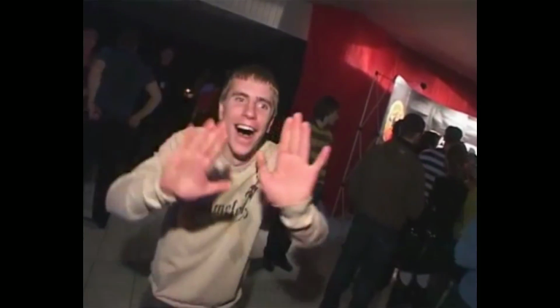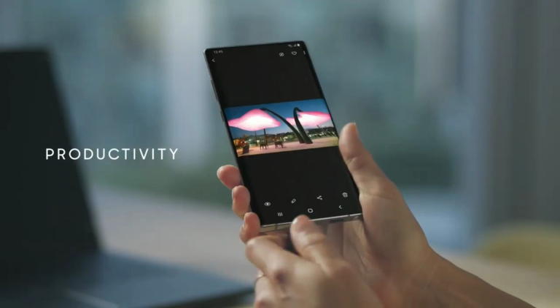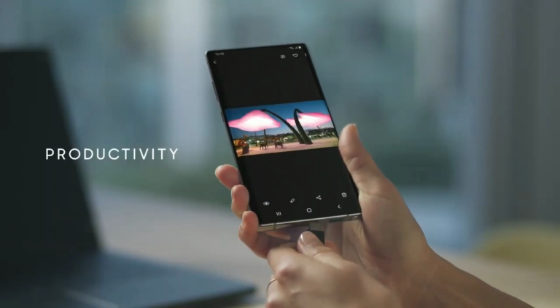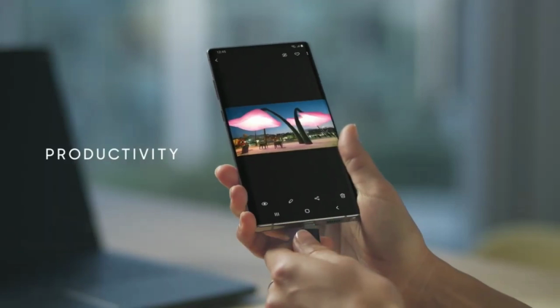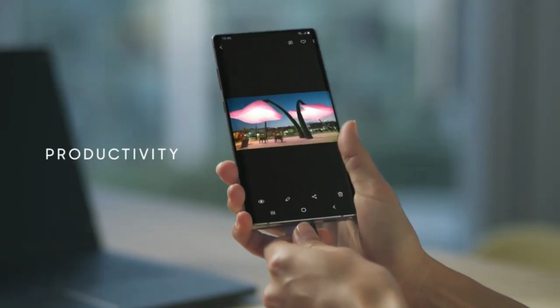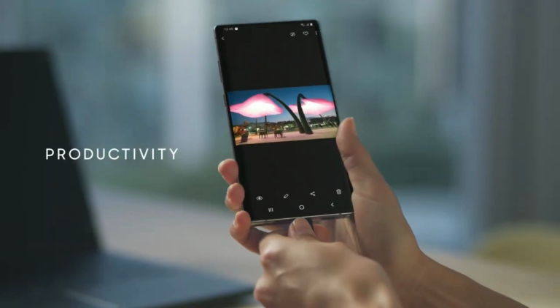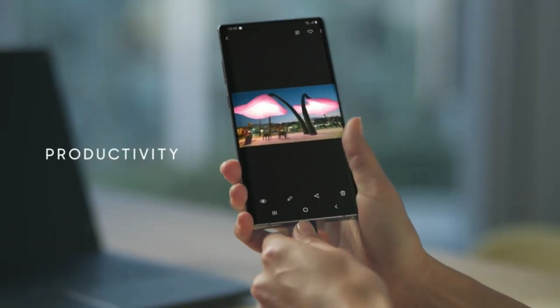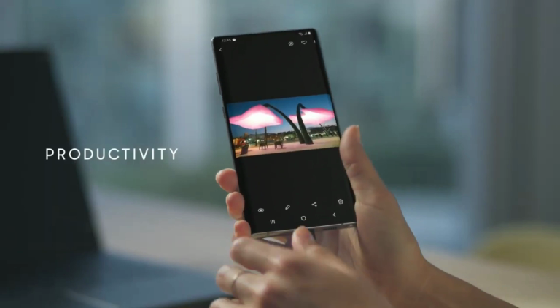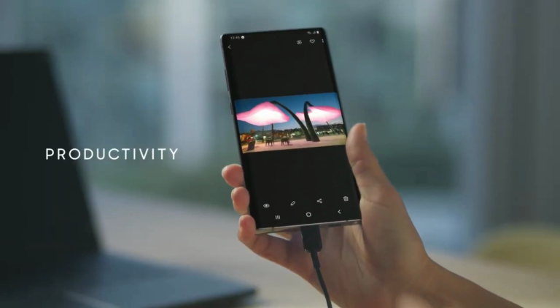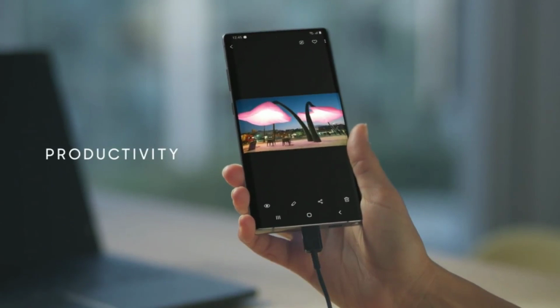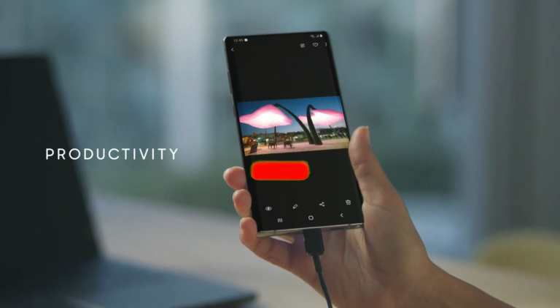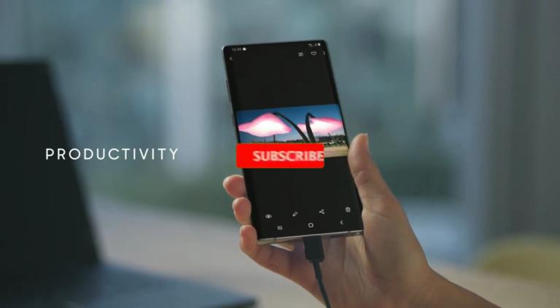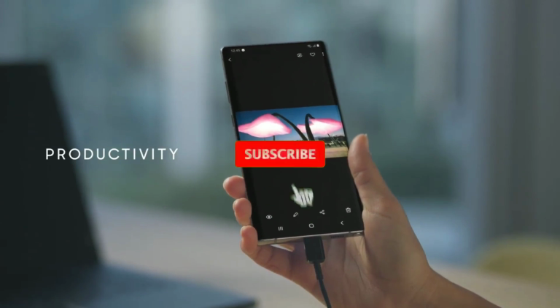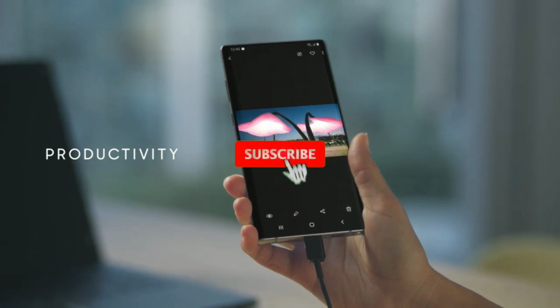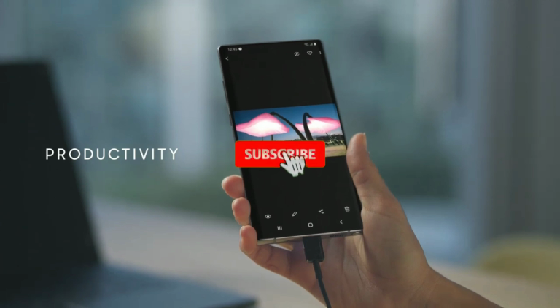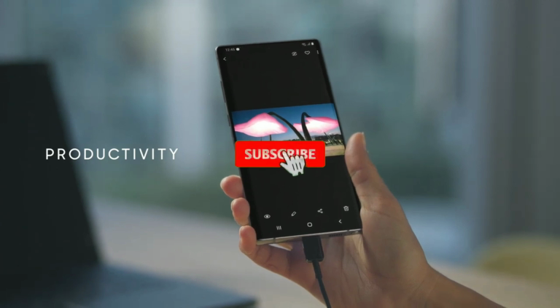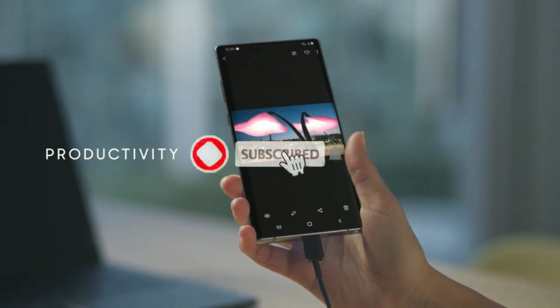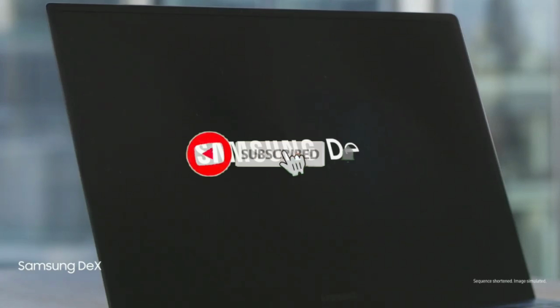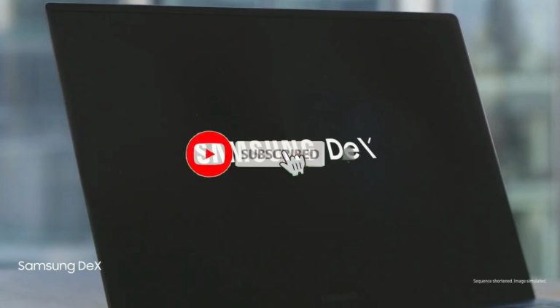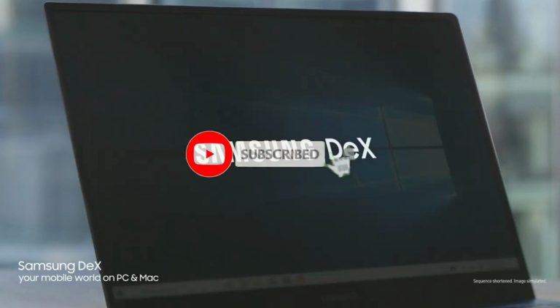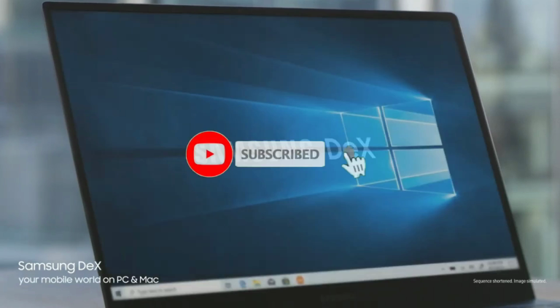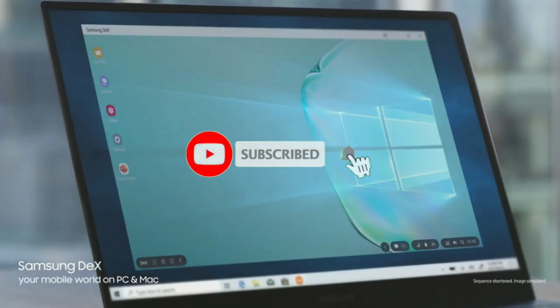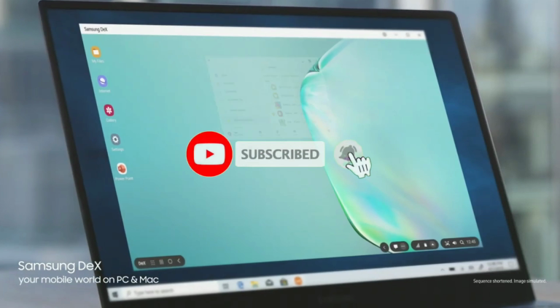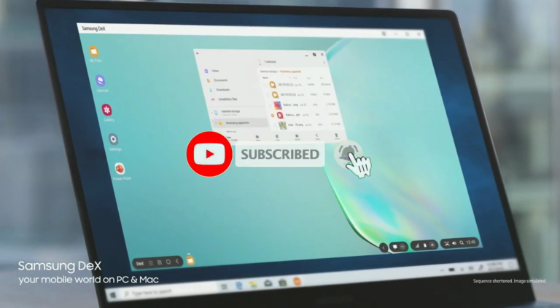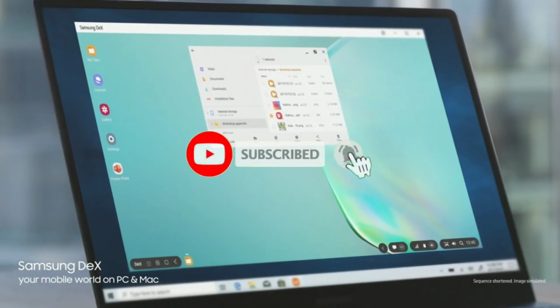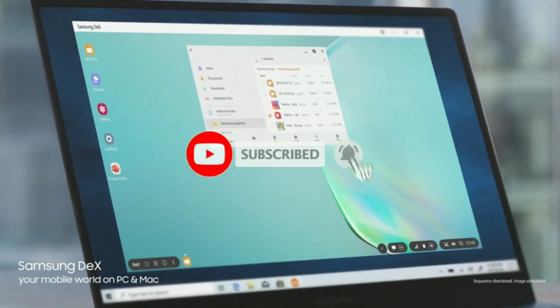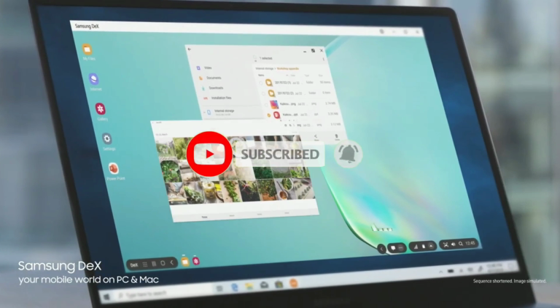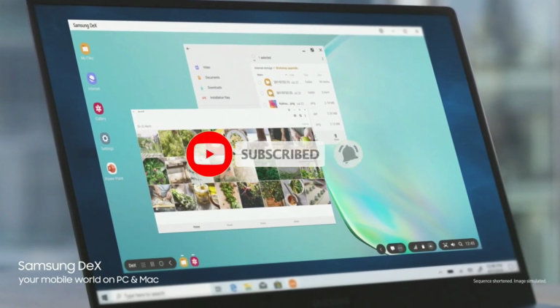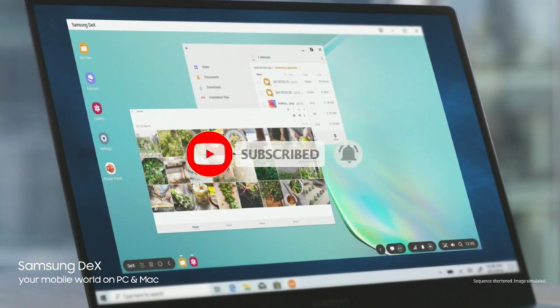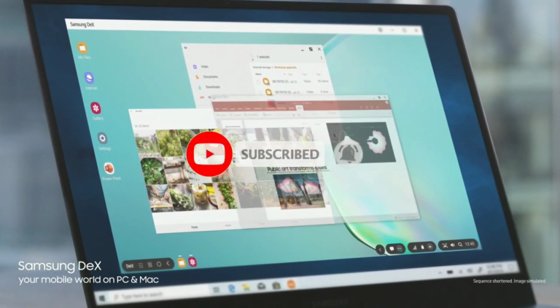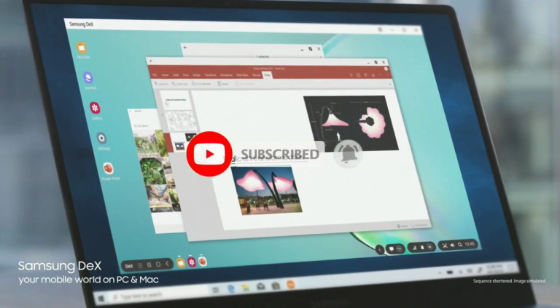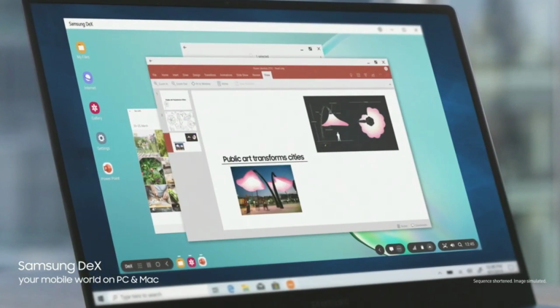I am Kano, and this is AnchorTech. Be sure to subscribe and hit the bell icon so you don't miss any future videos.